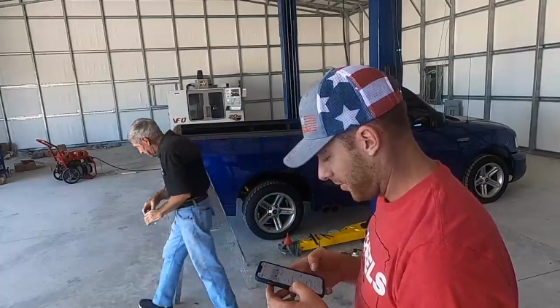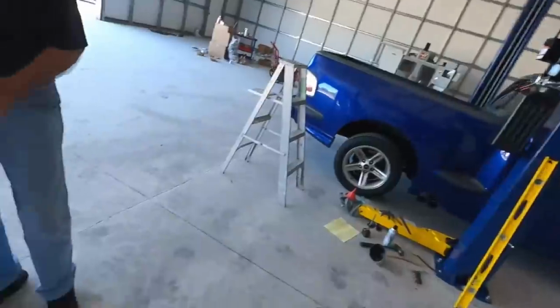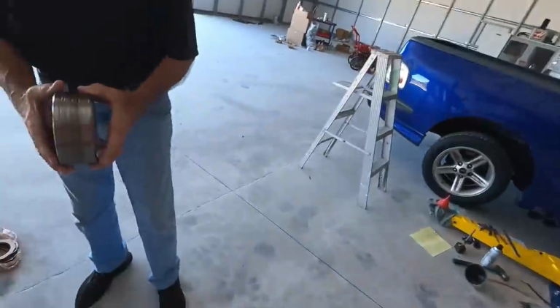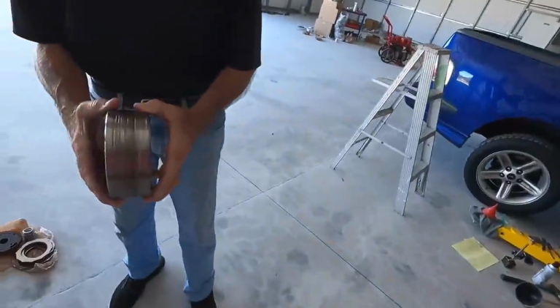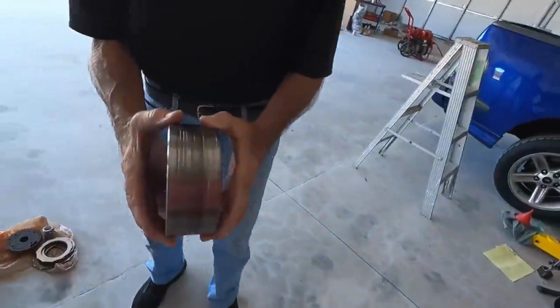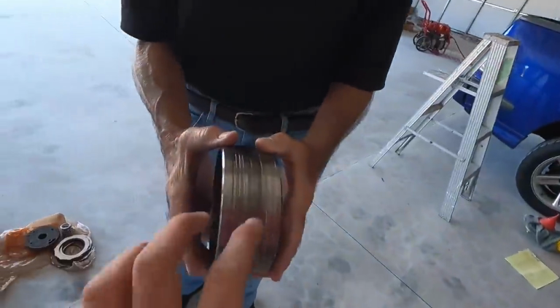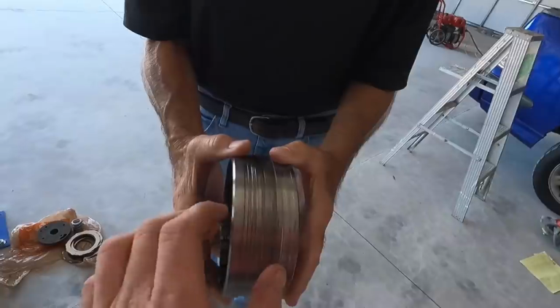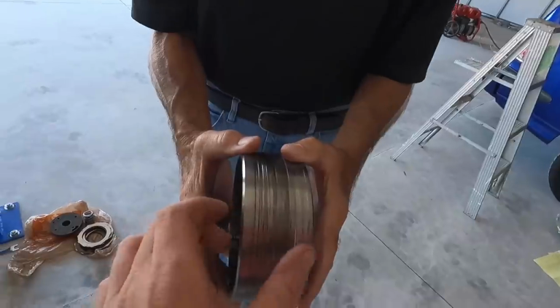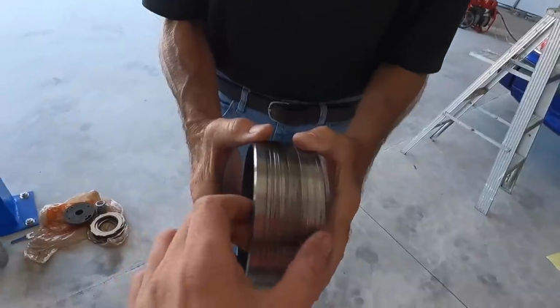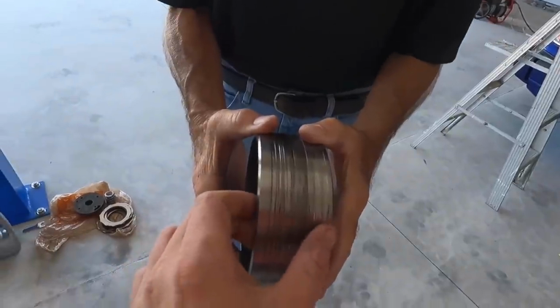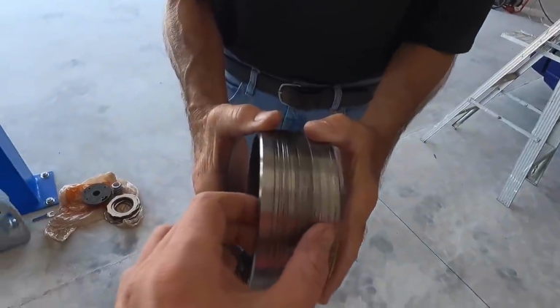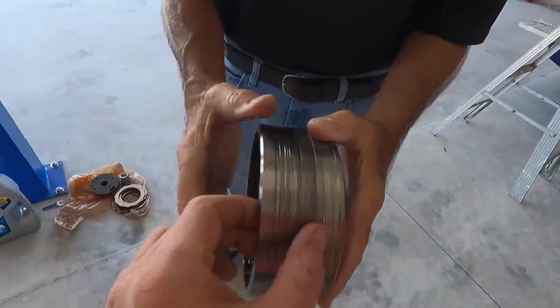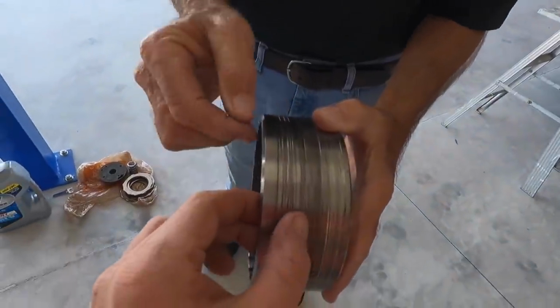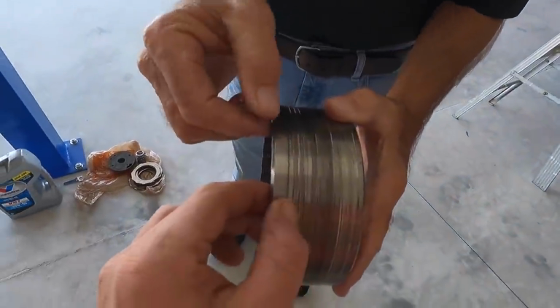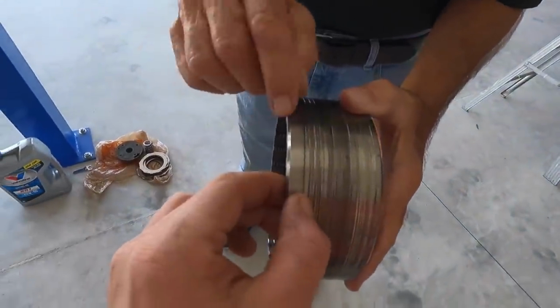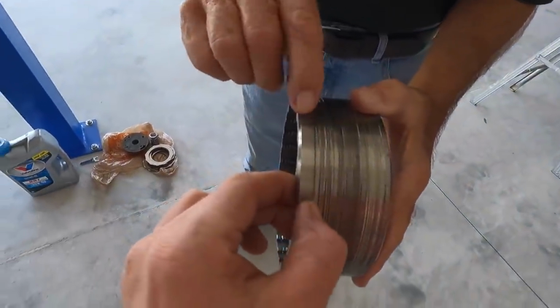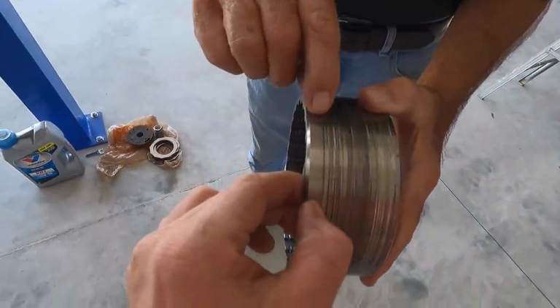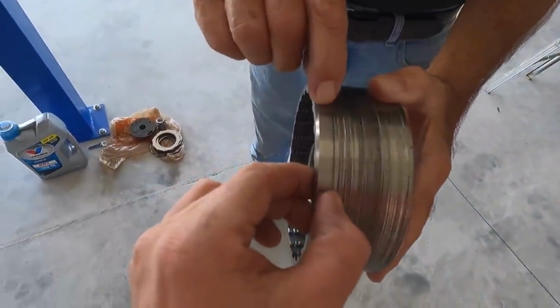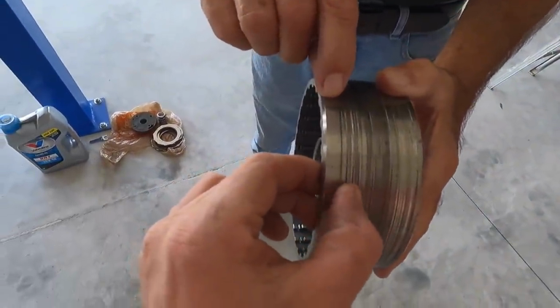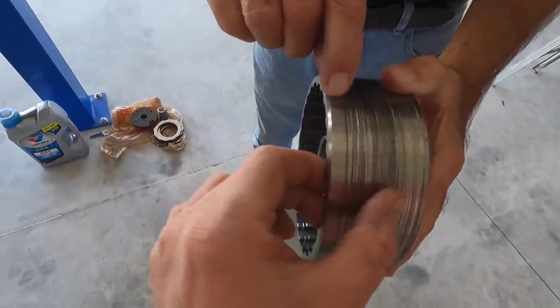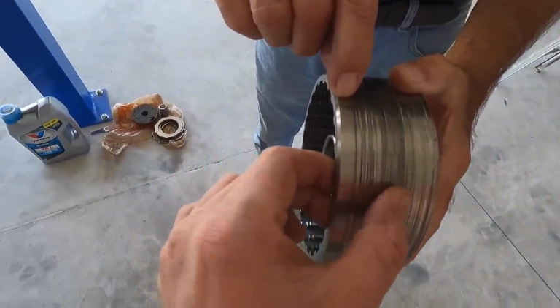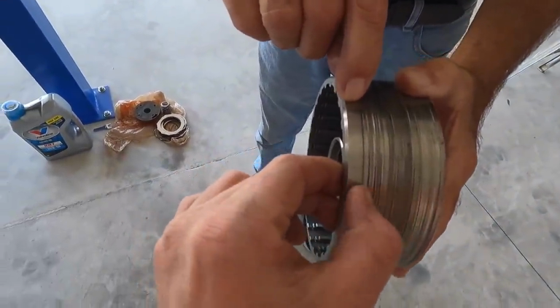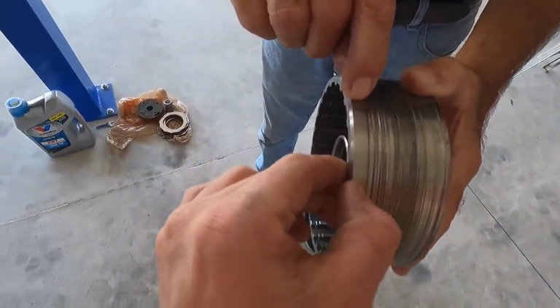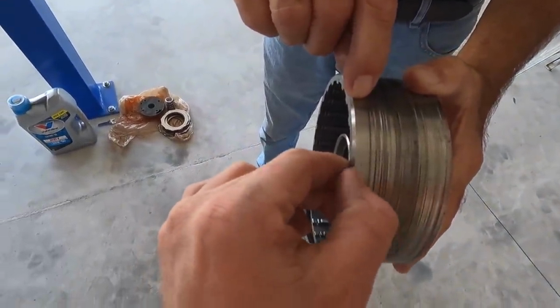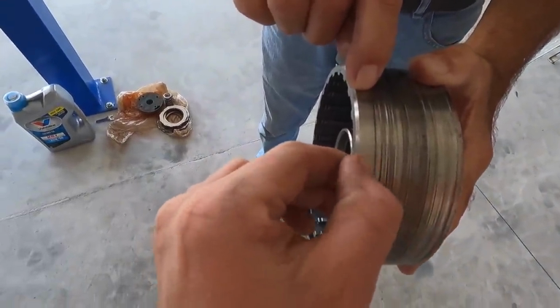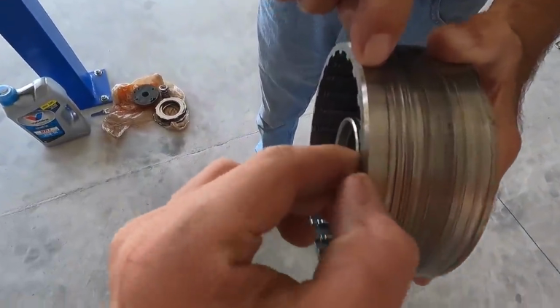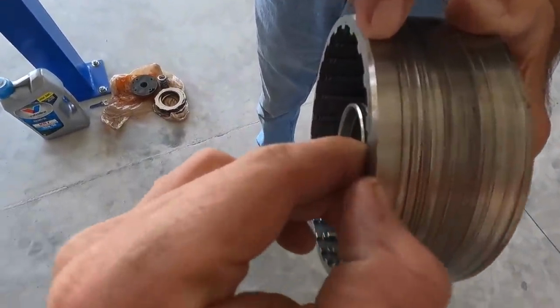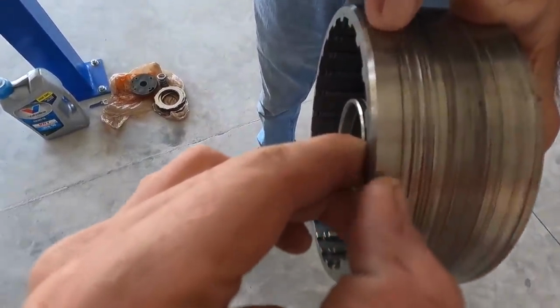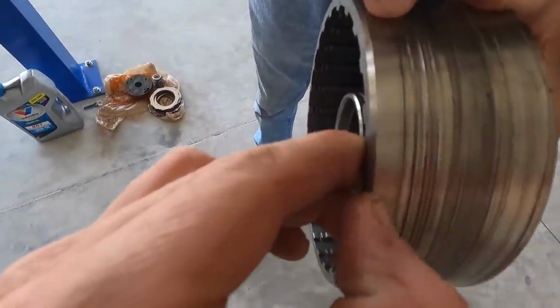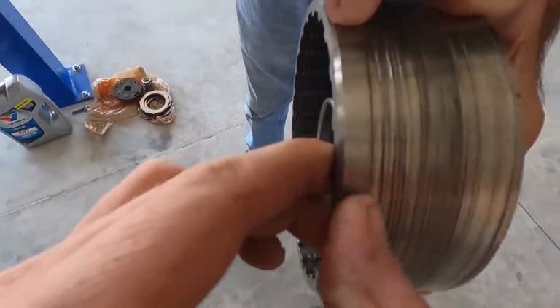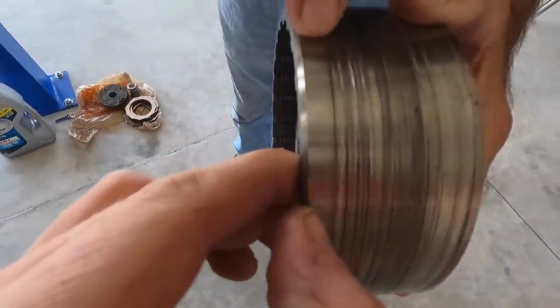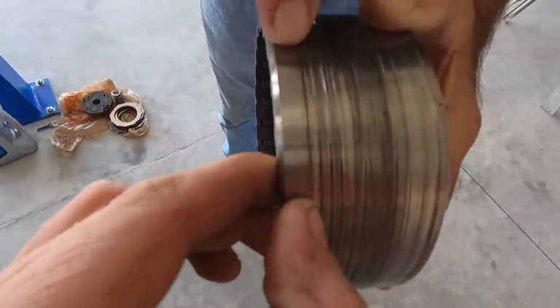Now this is supposed to be a completely flat surface. The whole surface should be like that — the whole surface should be like this.